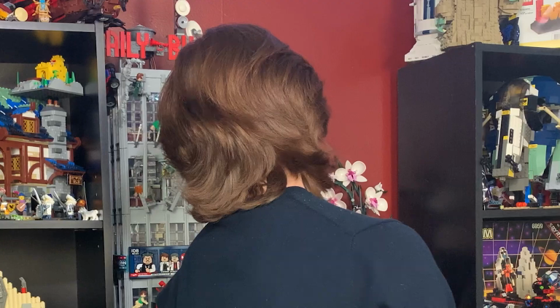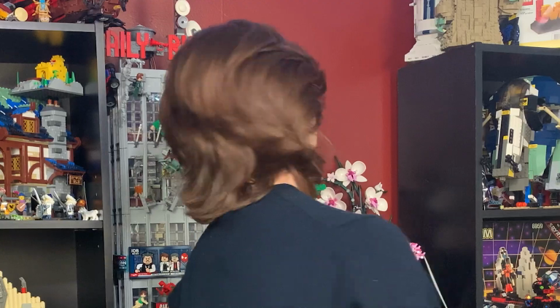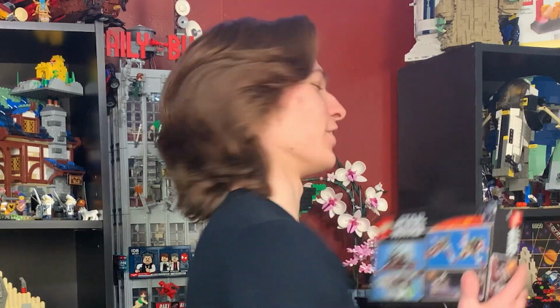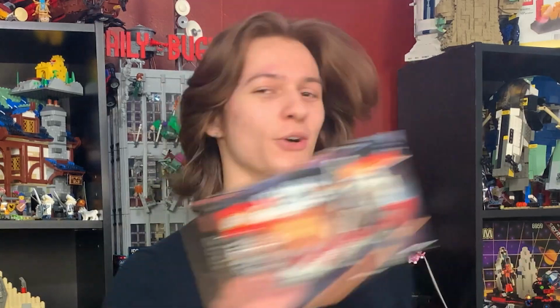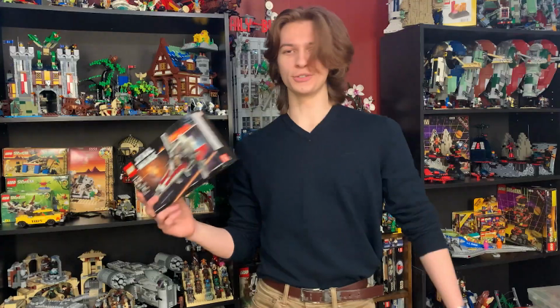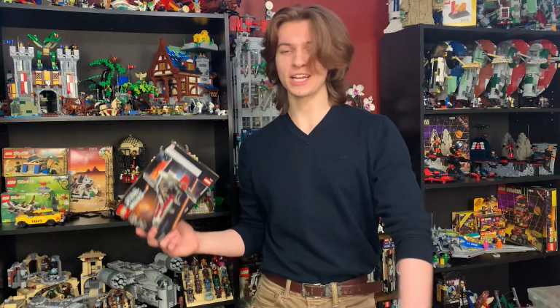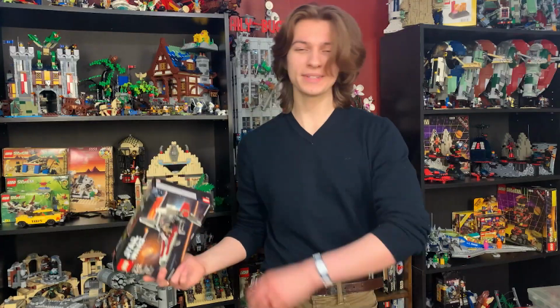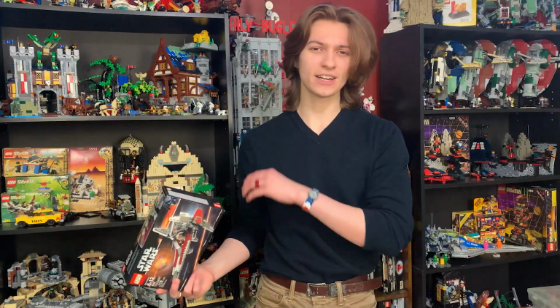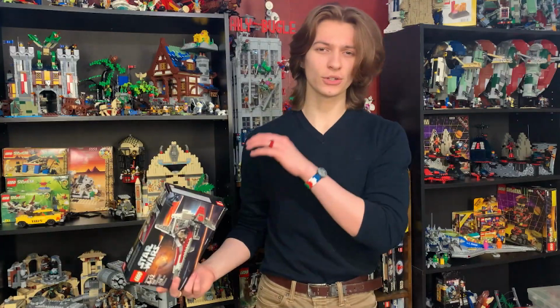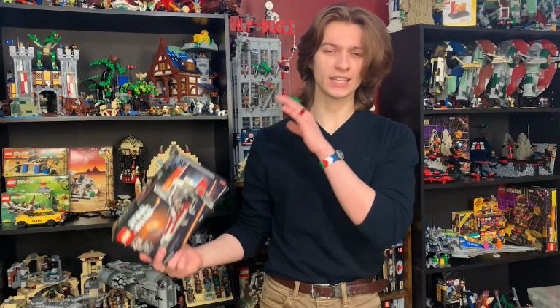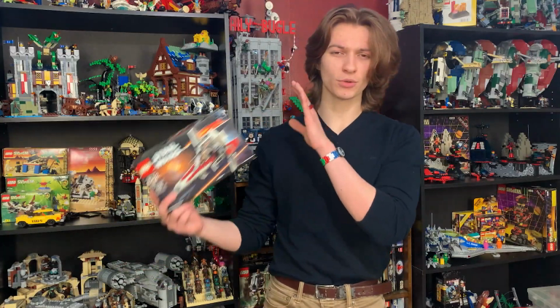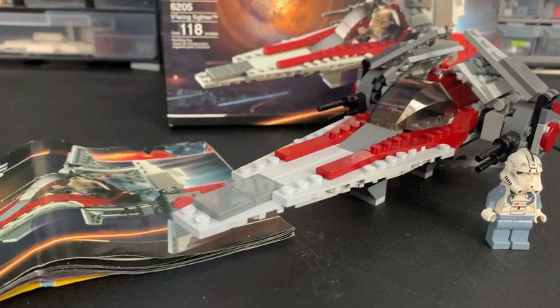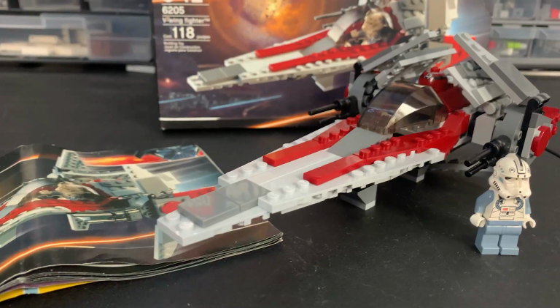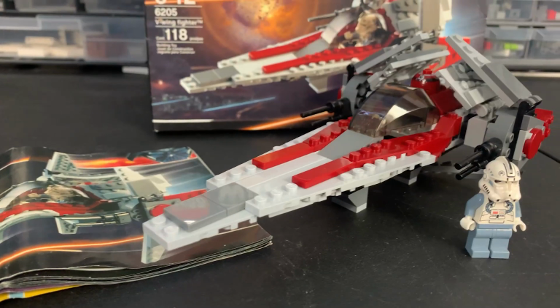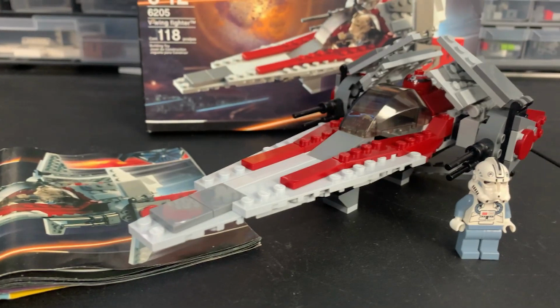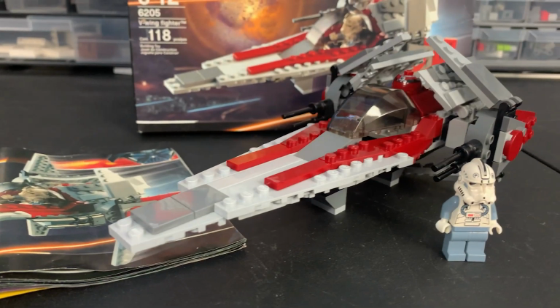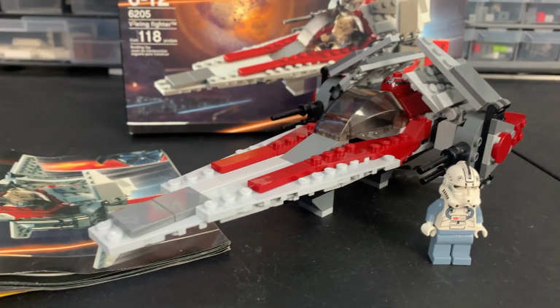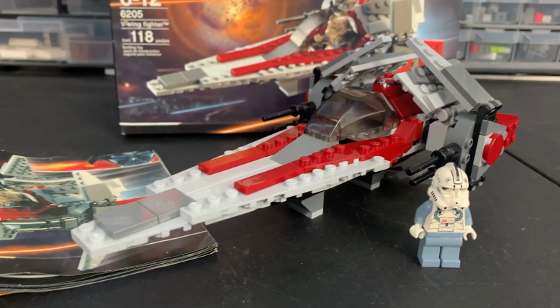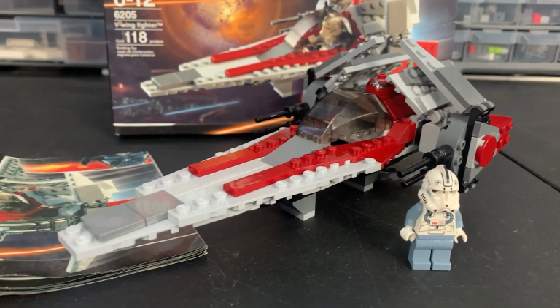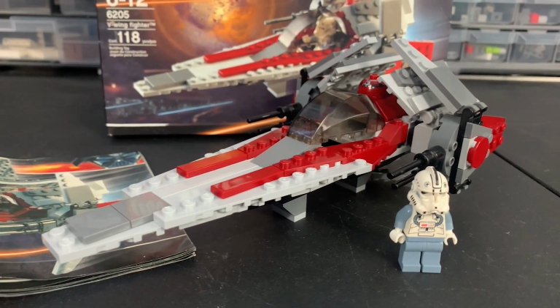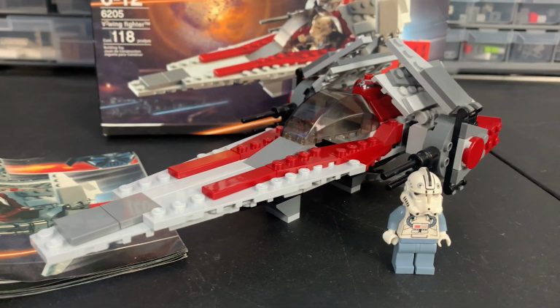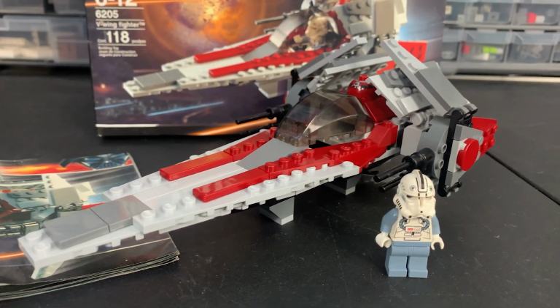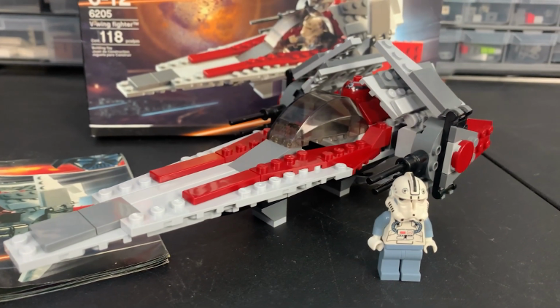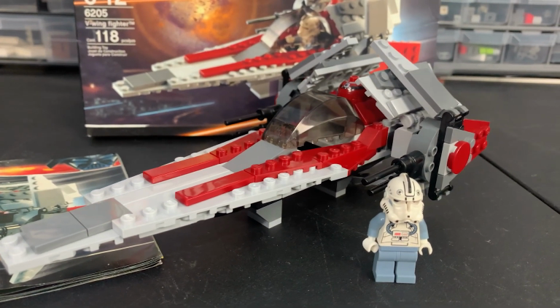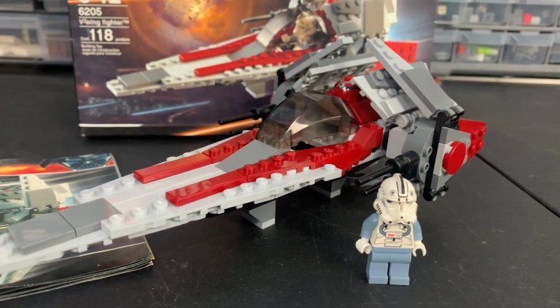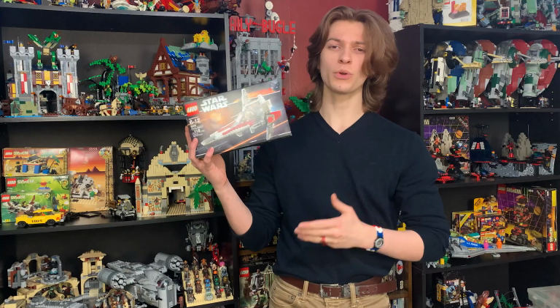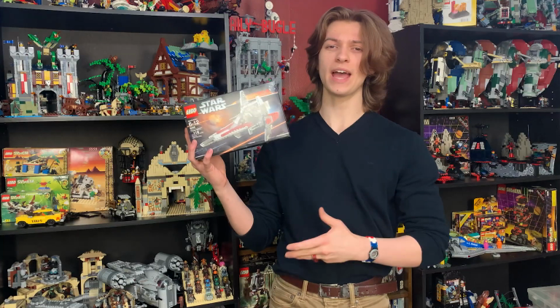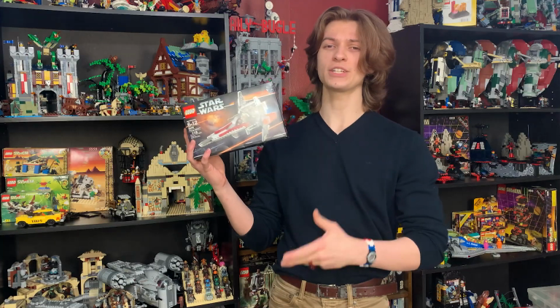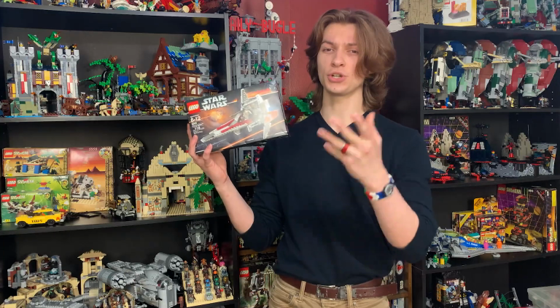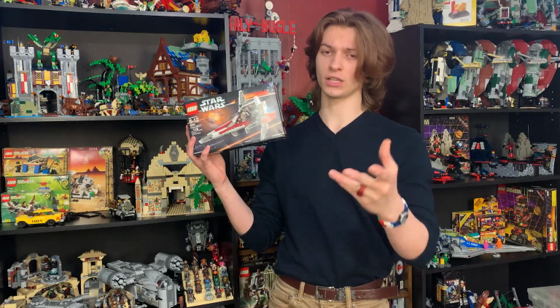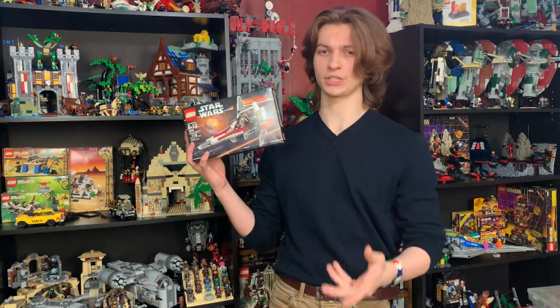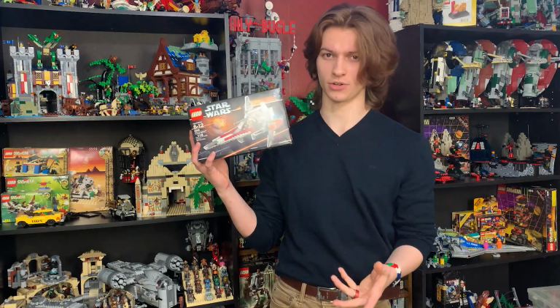How's it going dudes? Today we'll be taking a look at the original V-Wing from 2006 and by the end of the video we're going to see if it's worth adding to your collection or not.